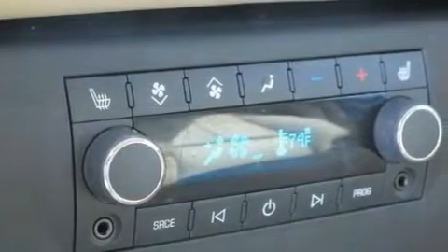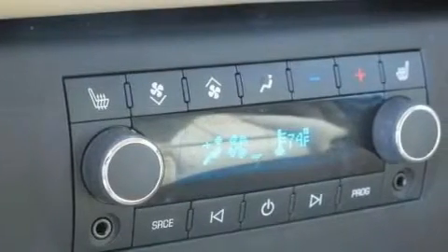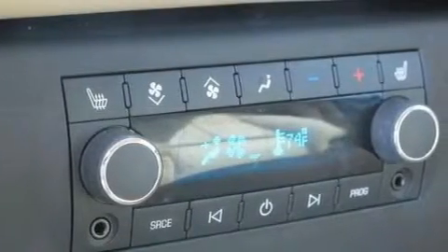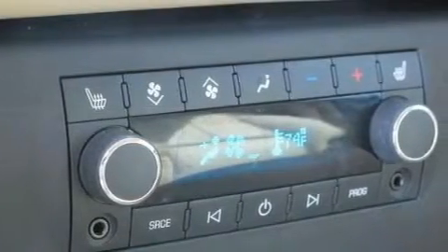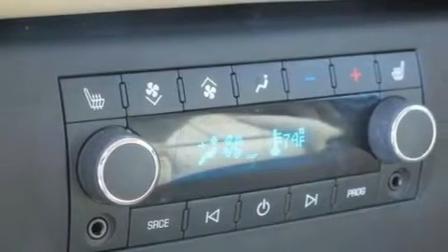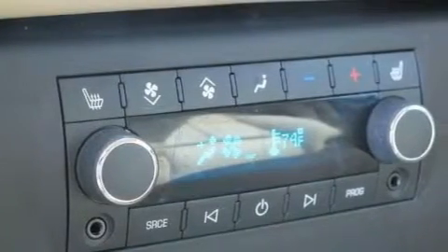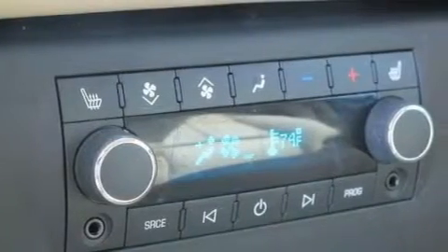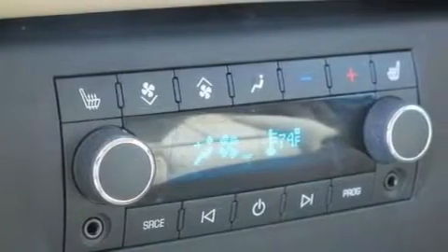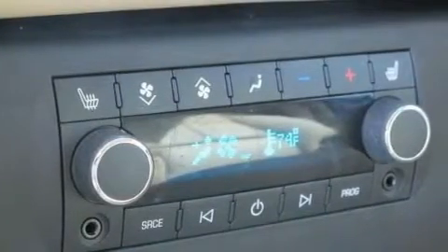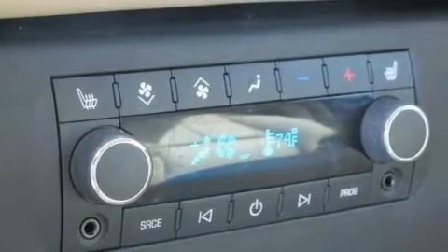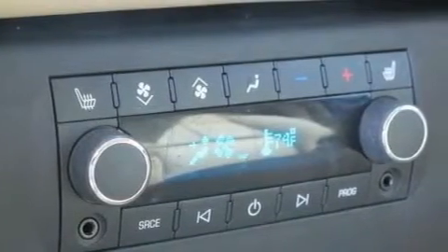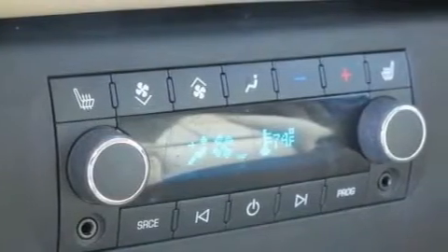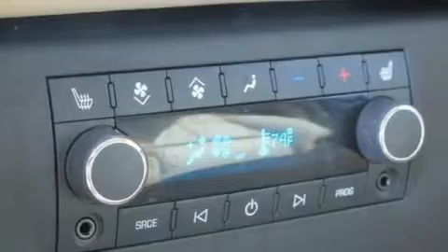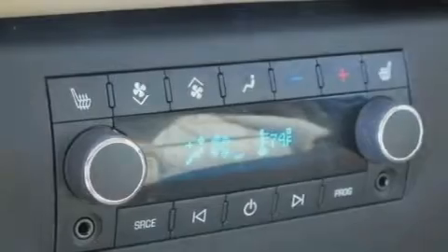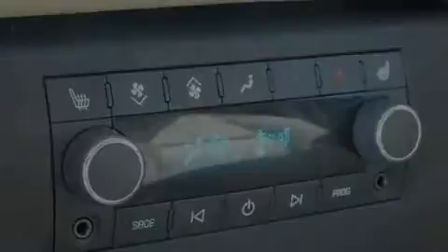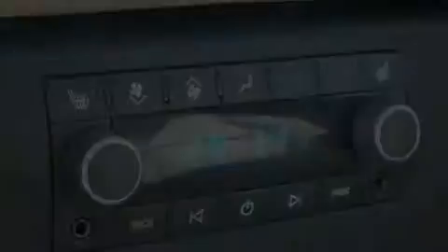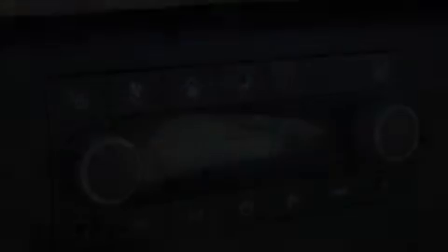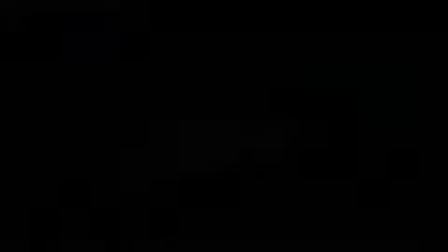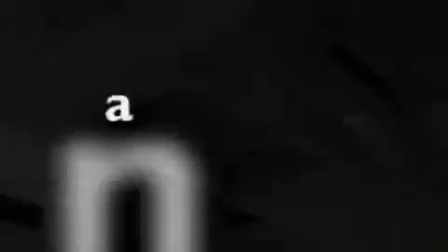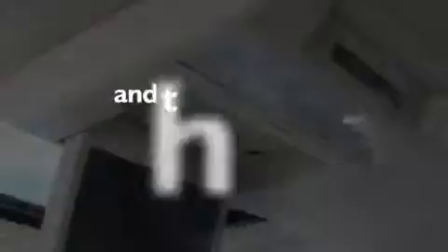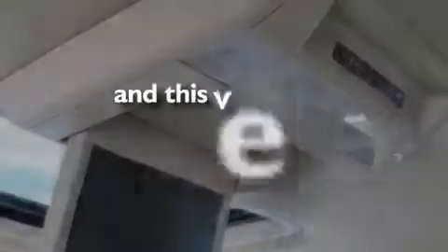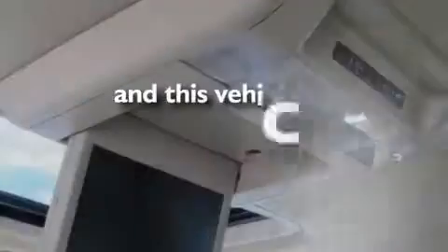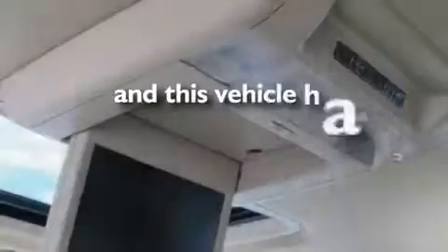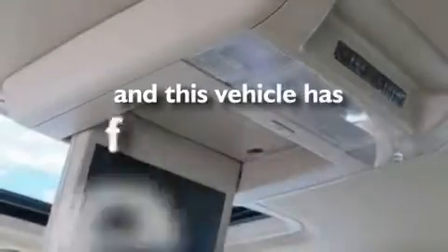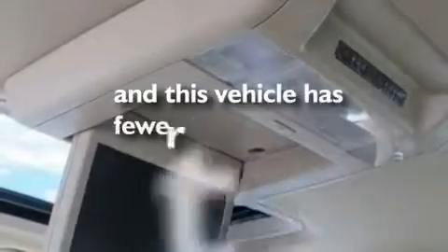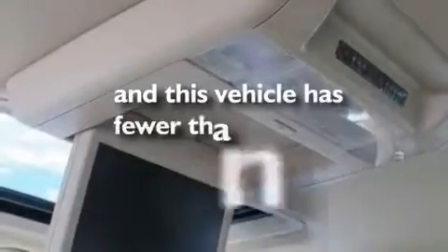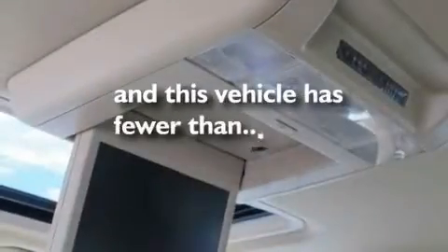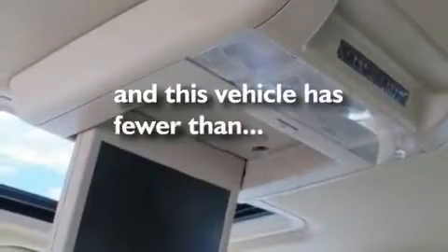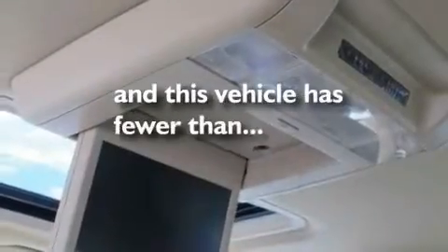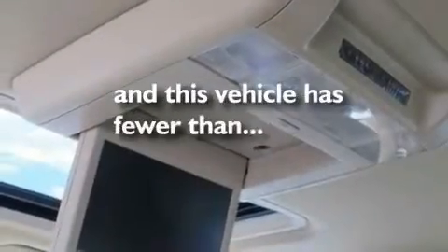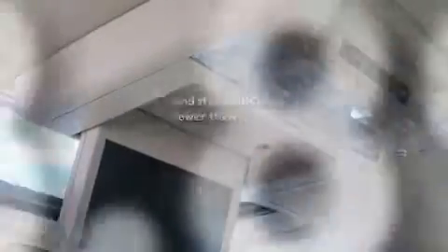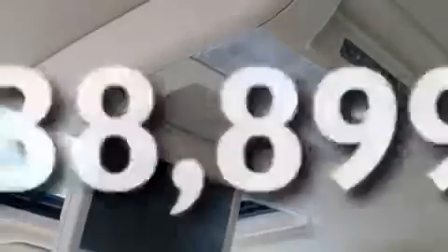Additional features include a low tire pressure indicator, a sunroof, and this vehicle has fewer than 39,000 miles on the odometer.